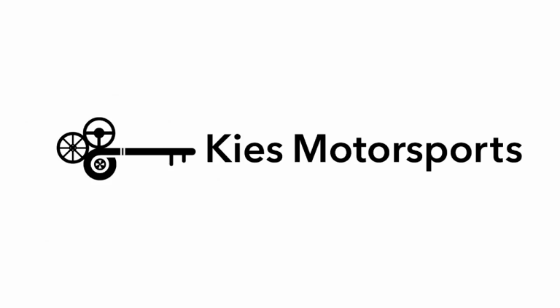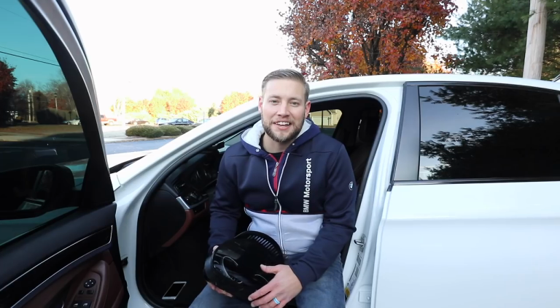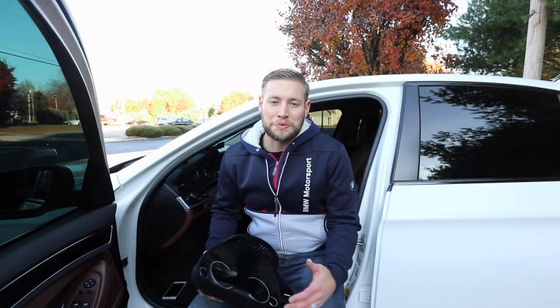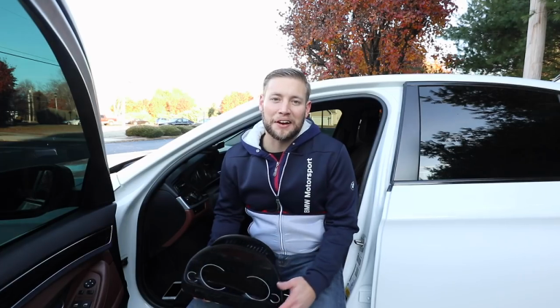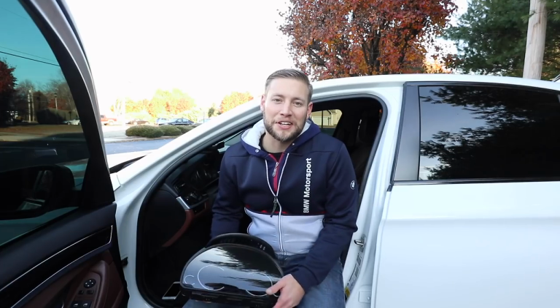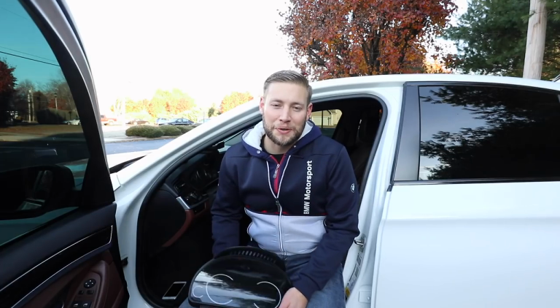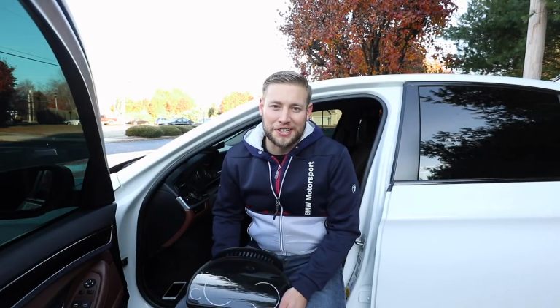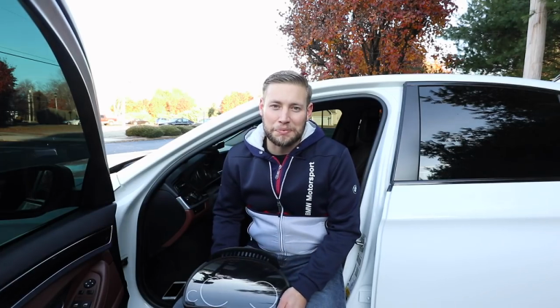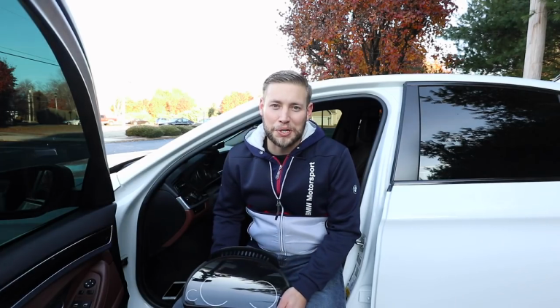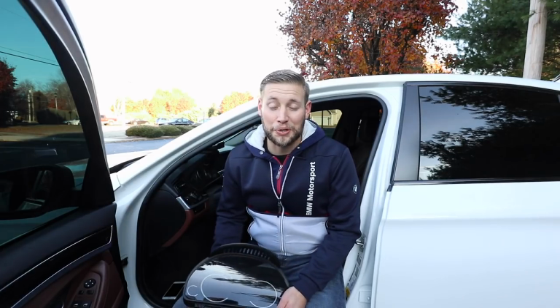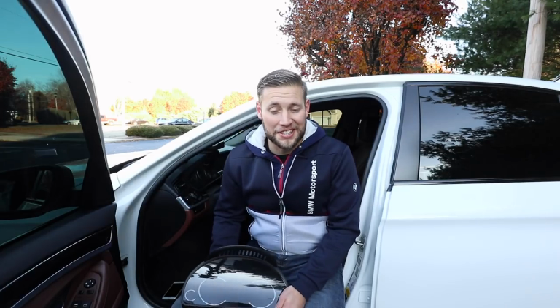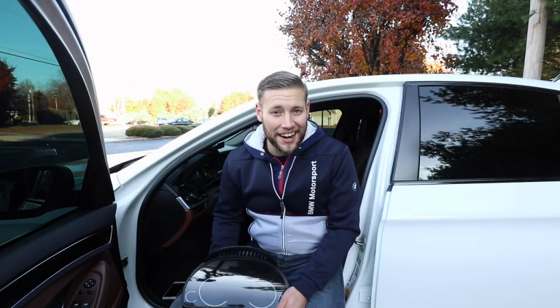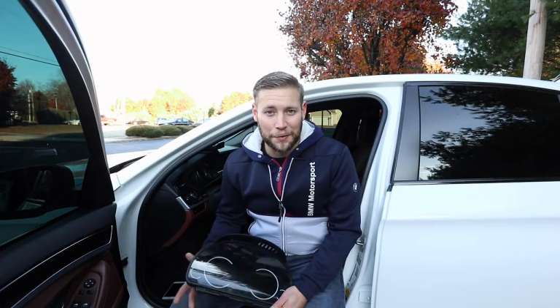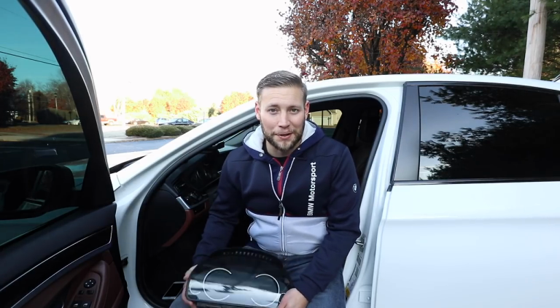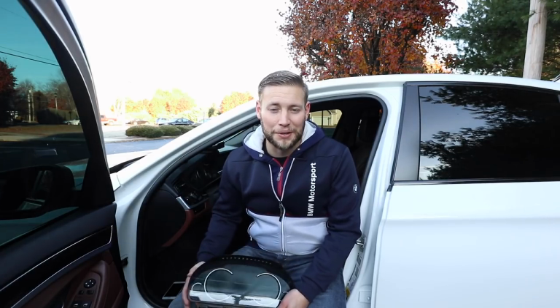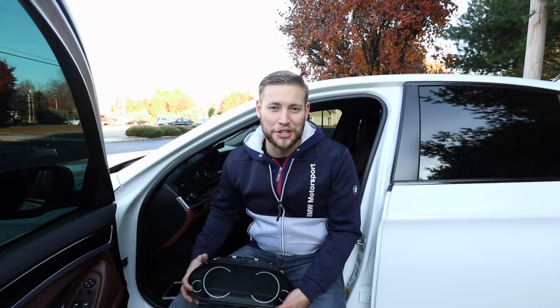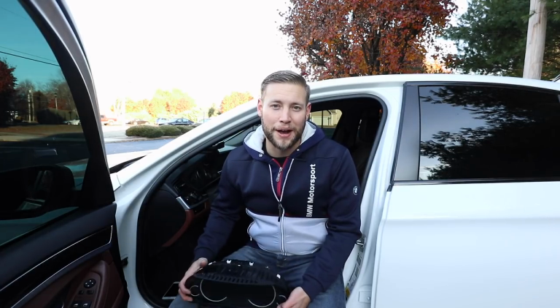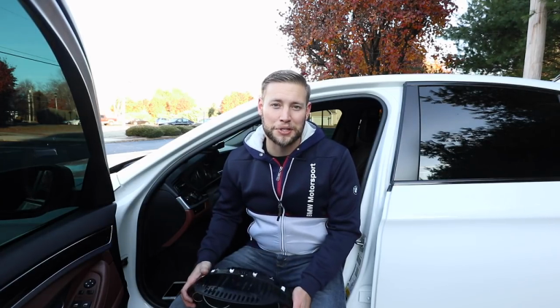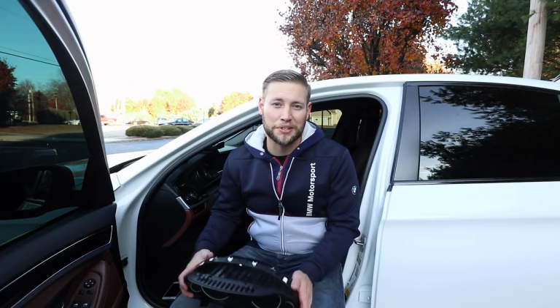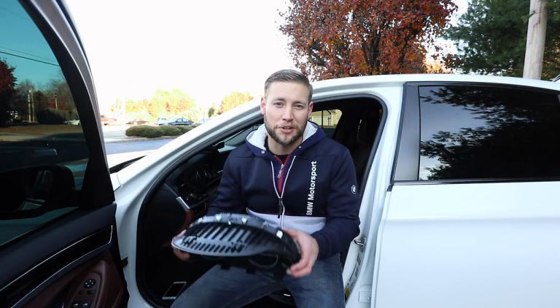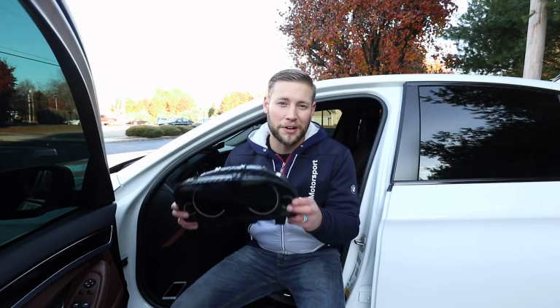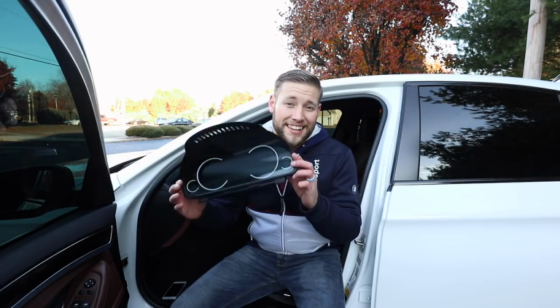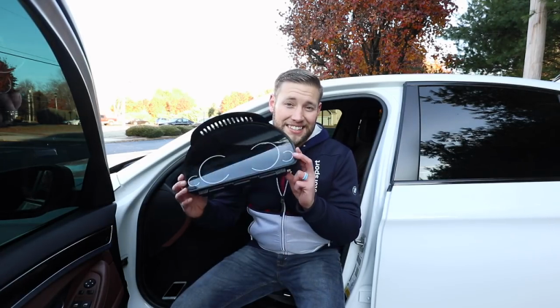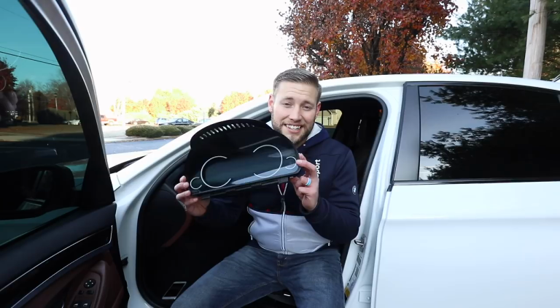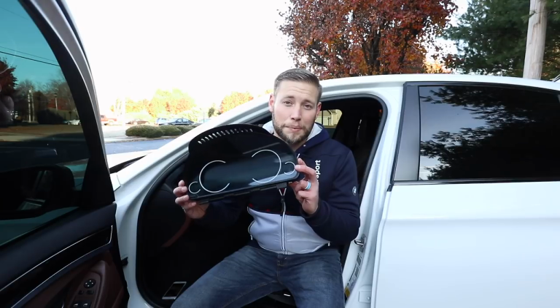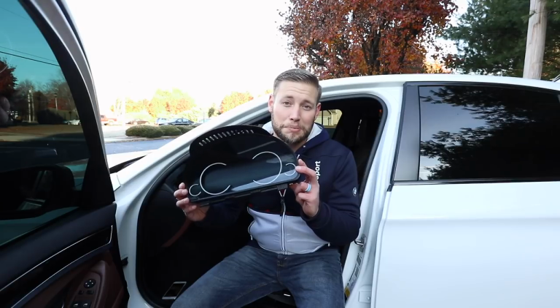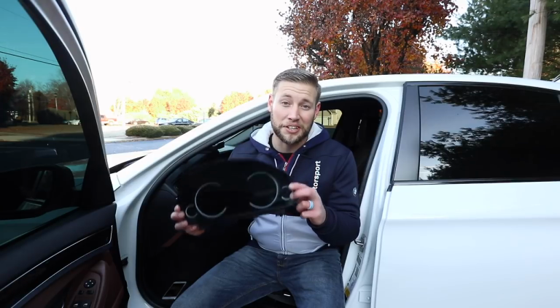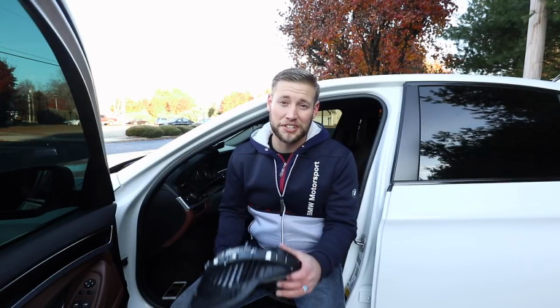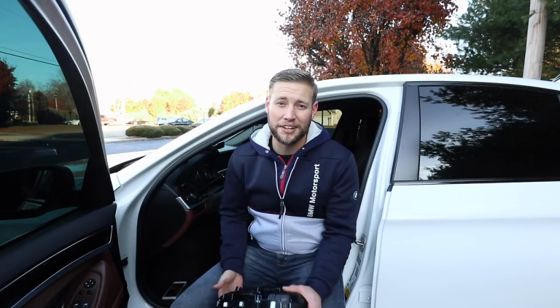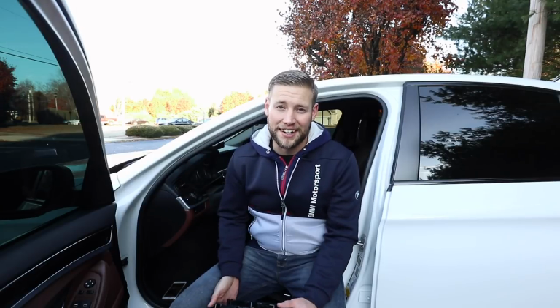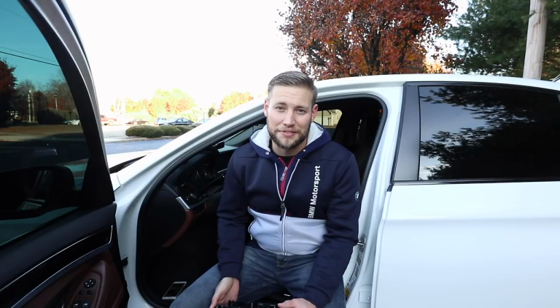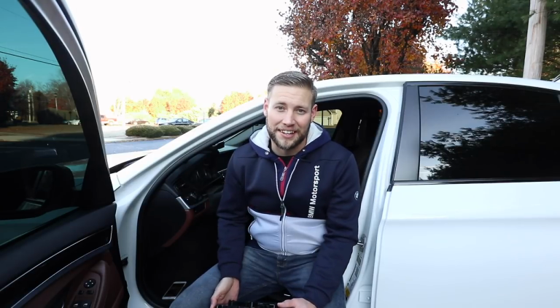Hey, this is Brian. Thanks for watching Keyes Motorsports. Today we are going to show you how to install the 6WB cluster in an F10.